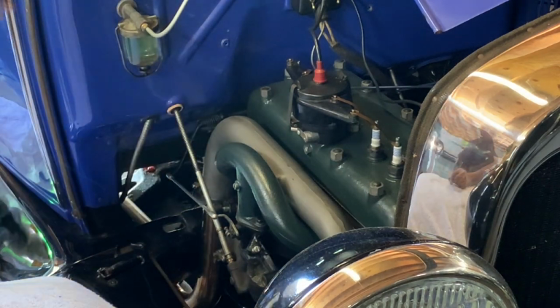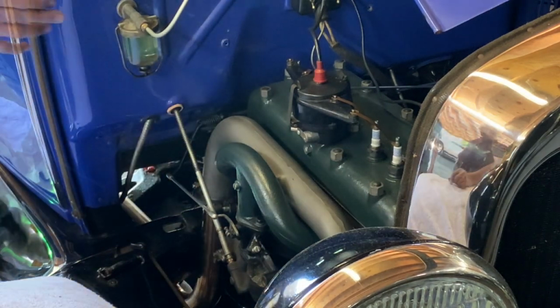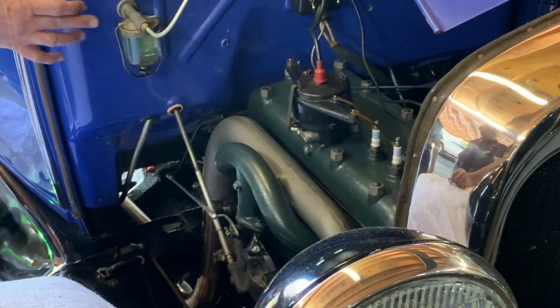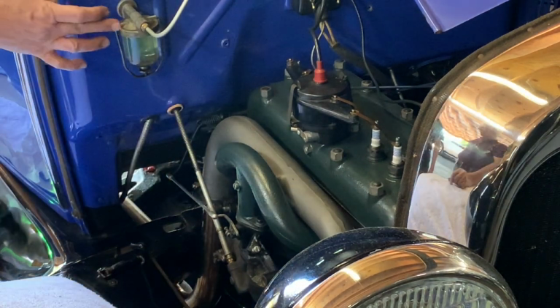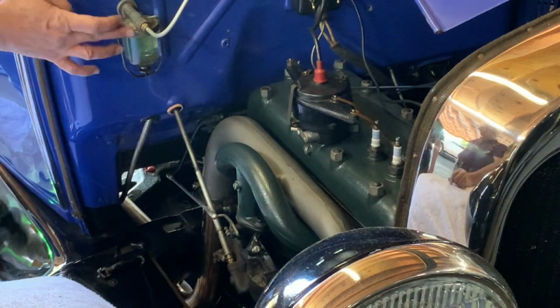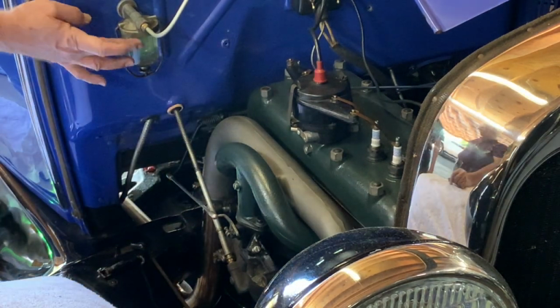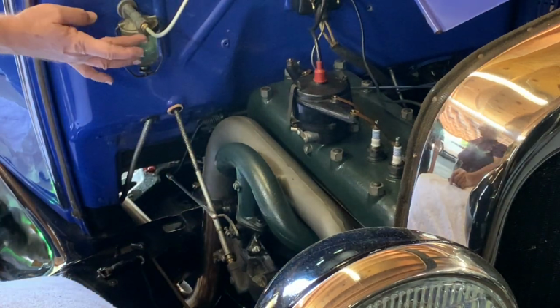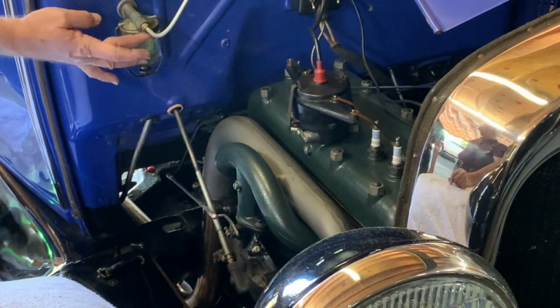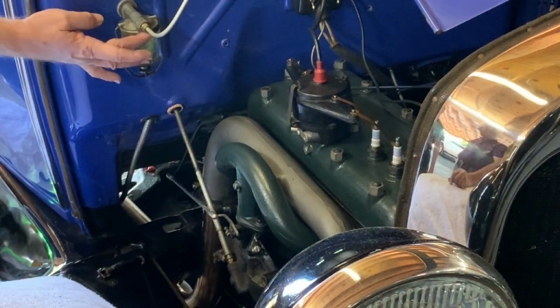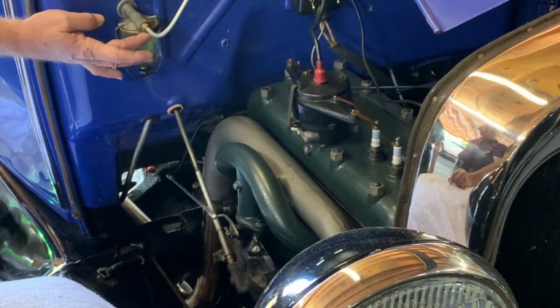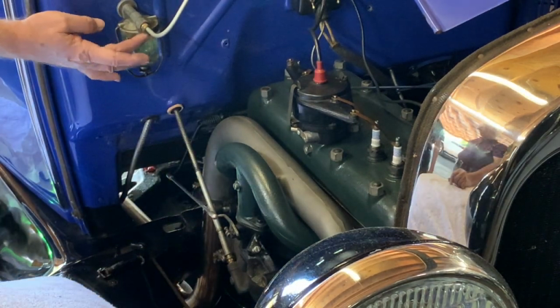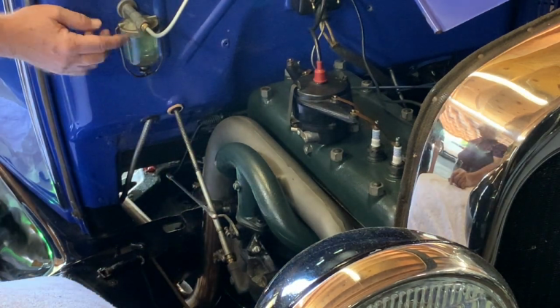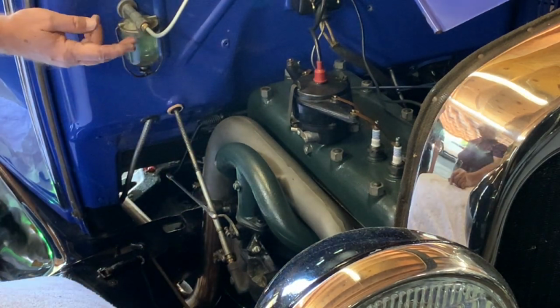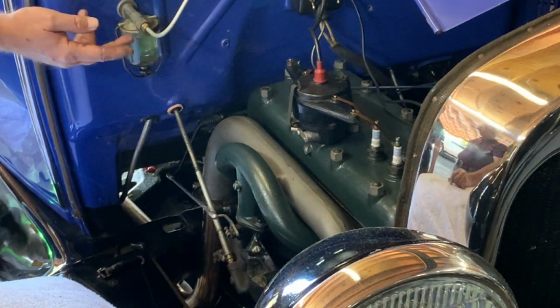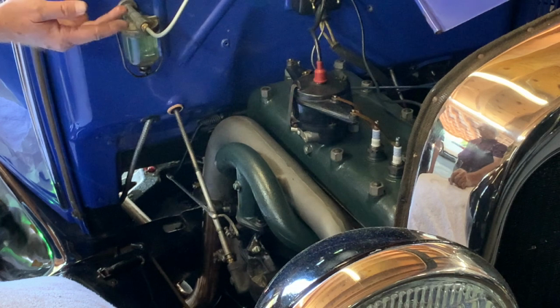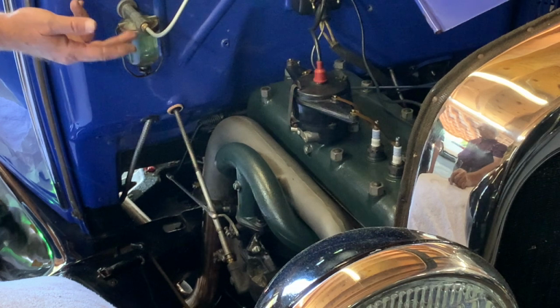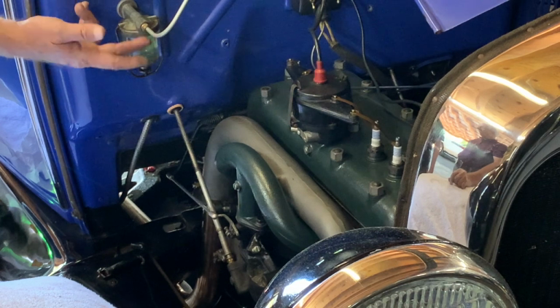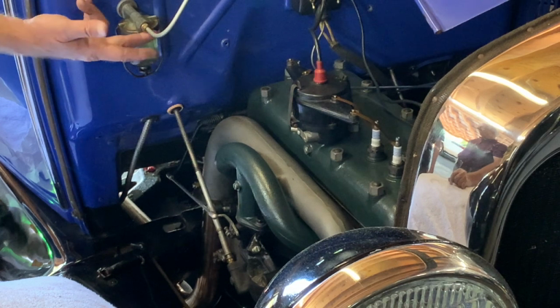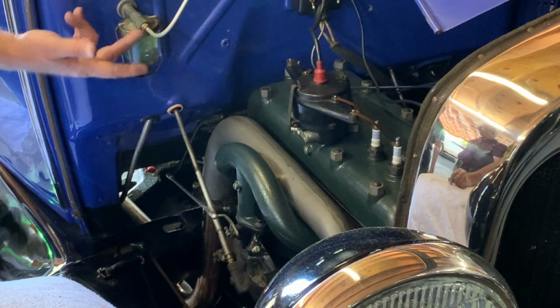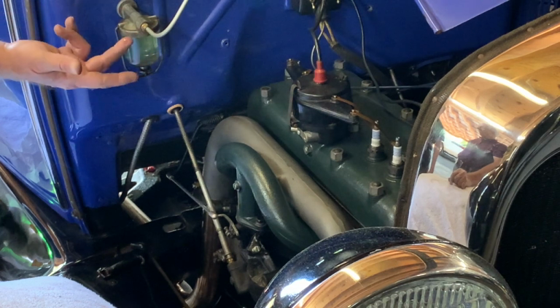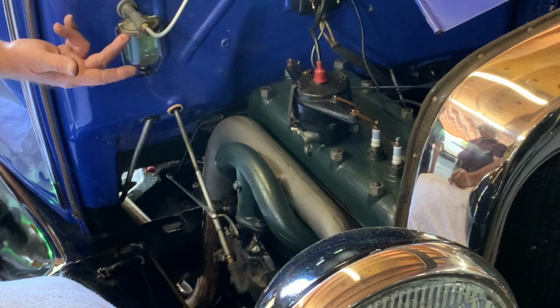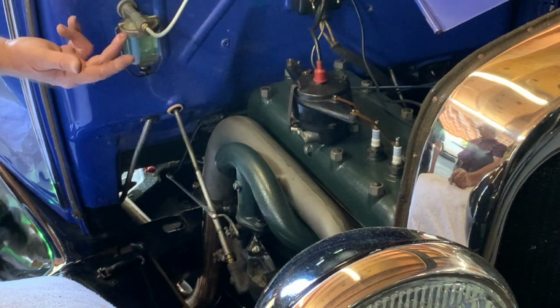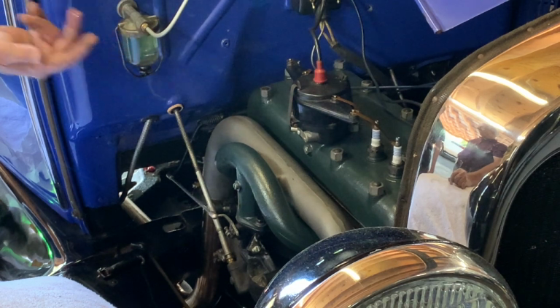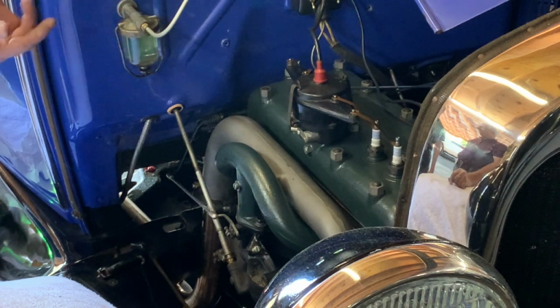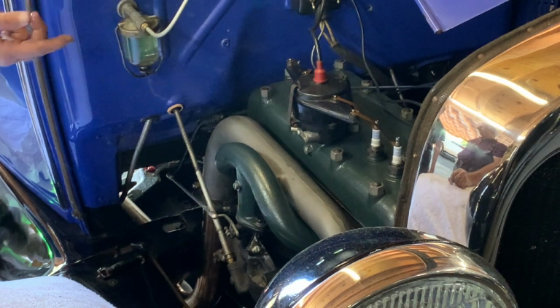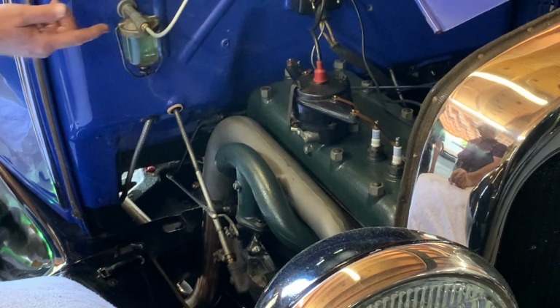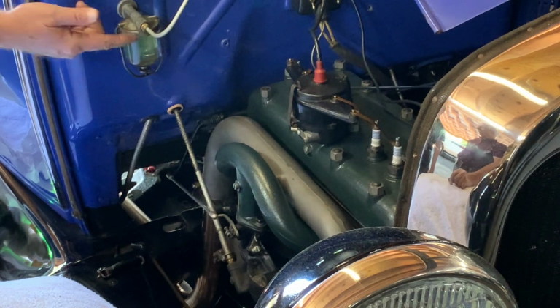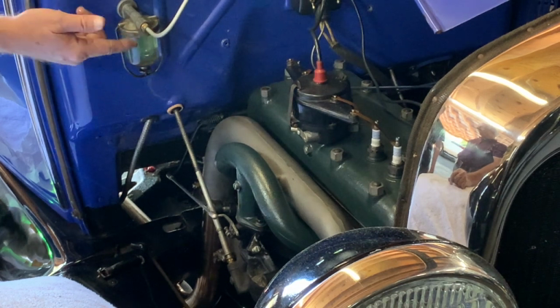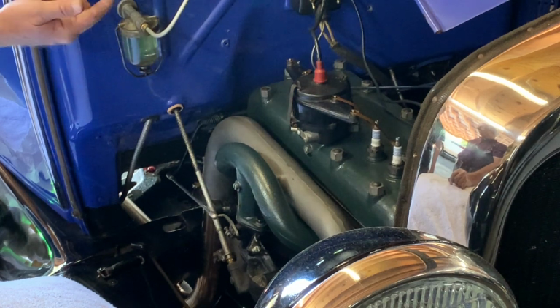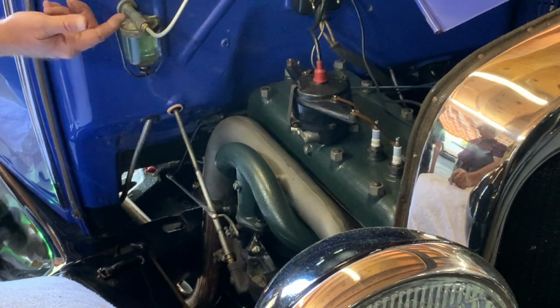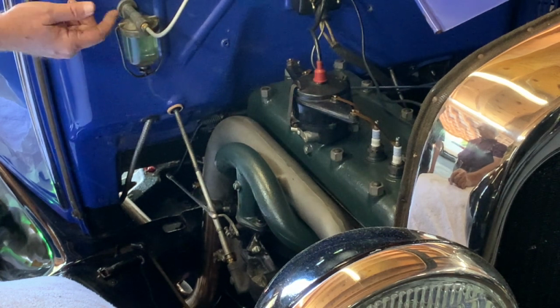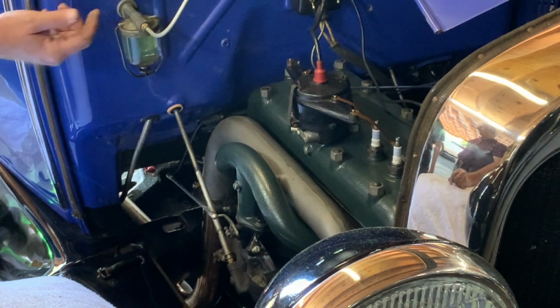Now I'm attaching the gas line to the carburetor.